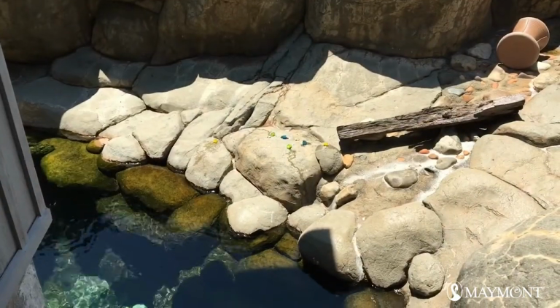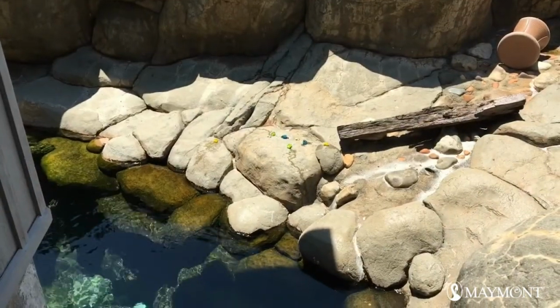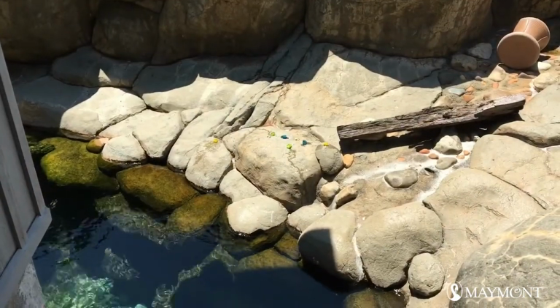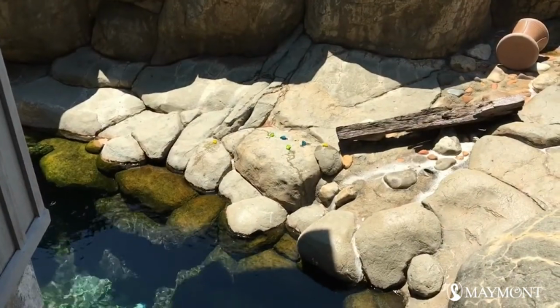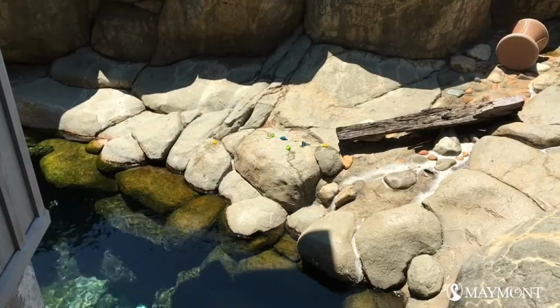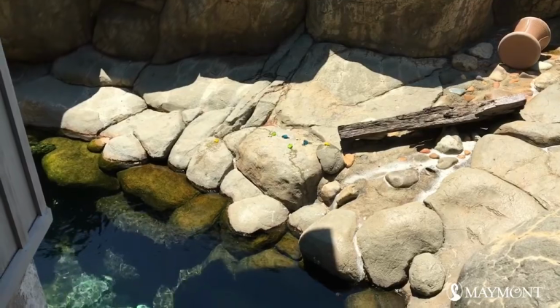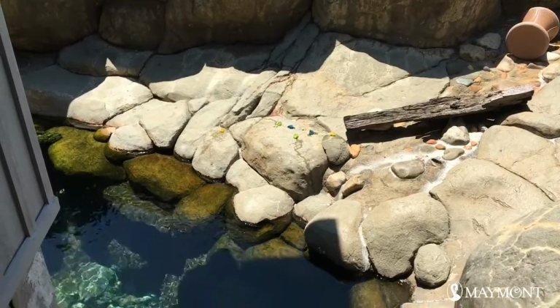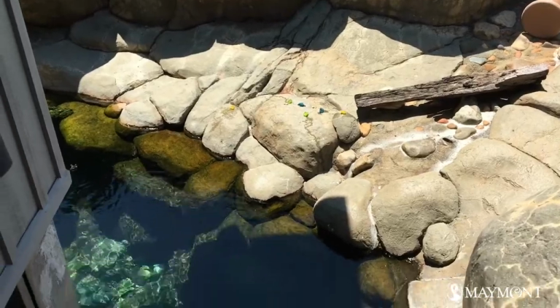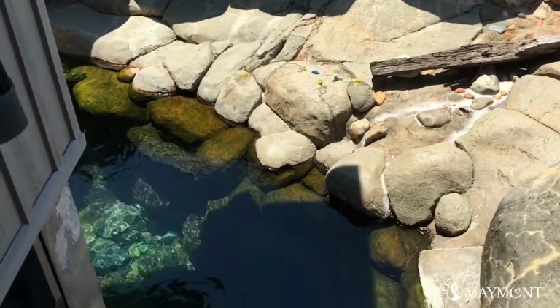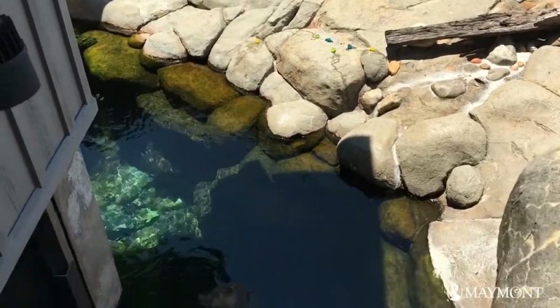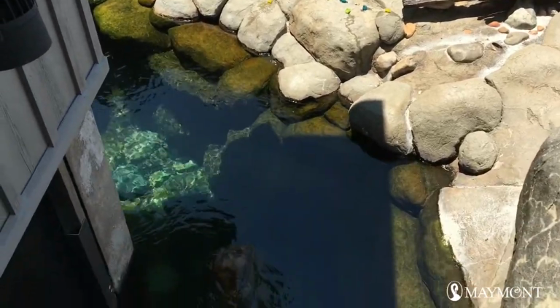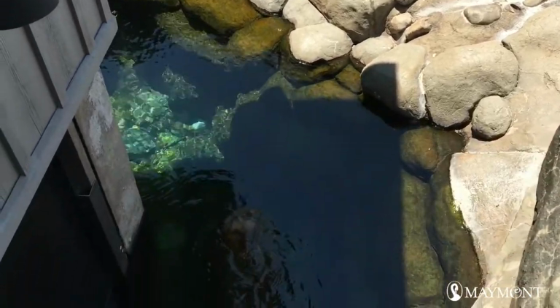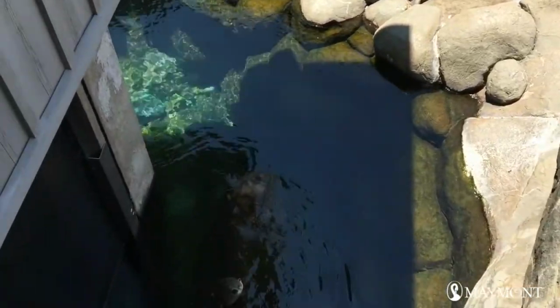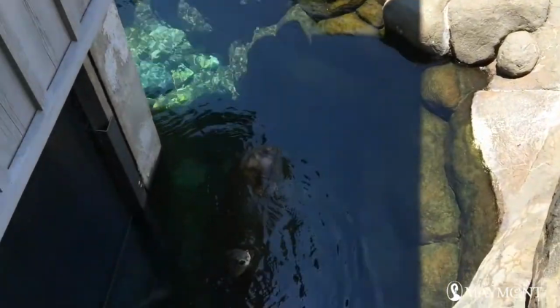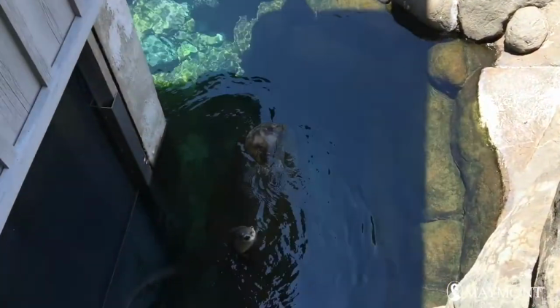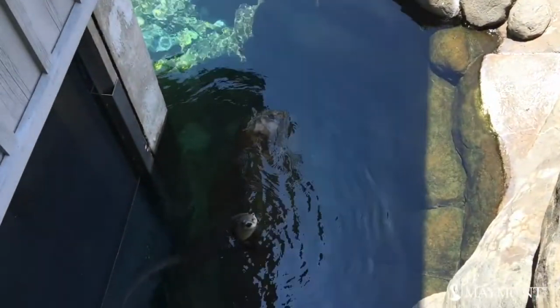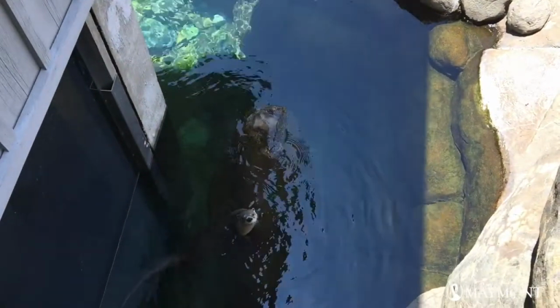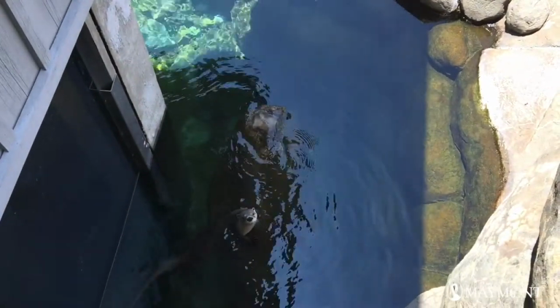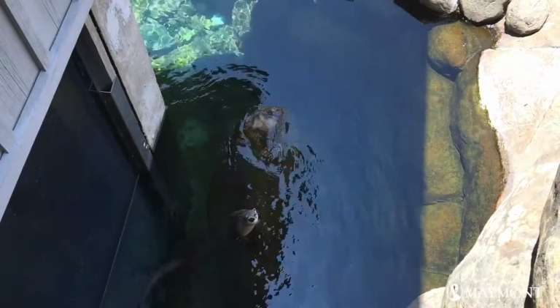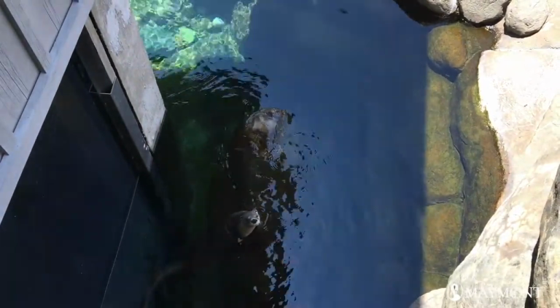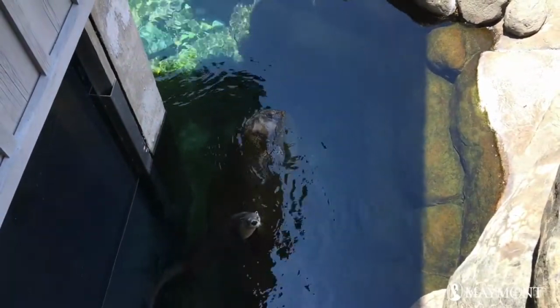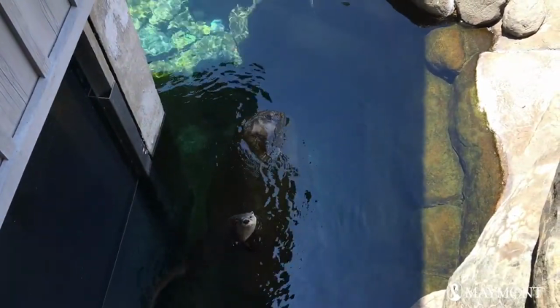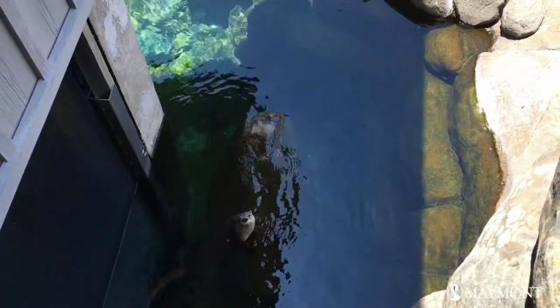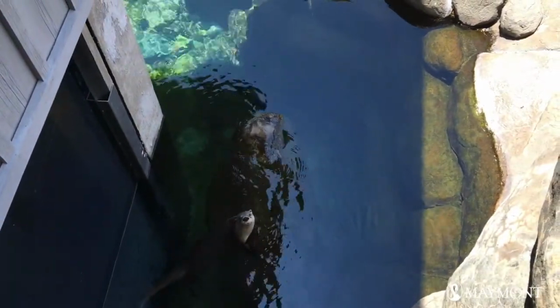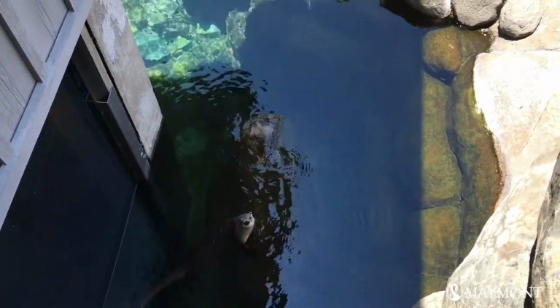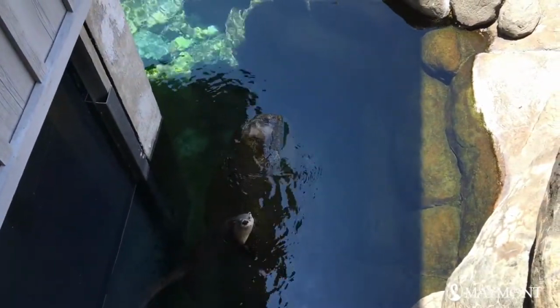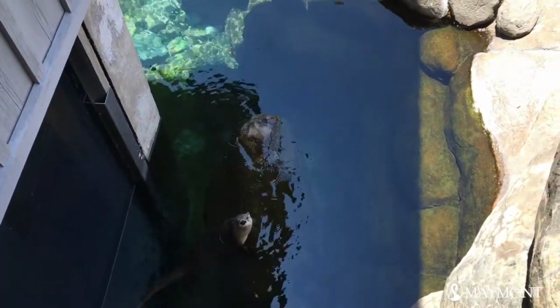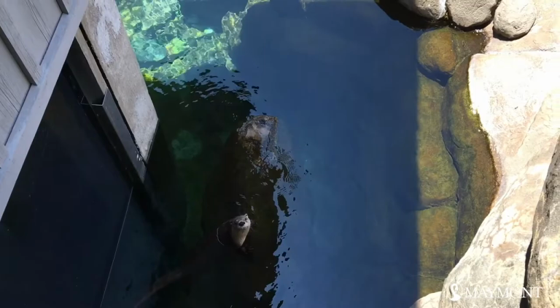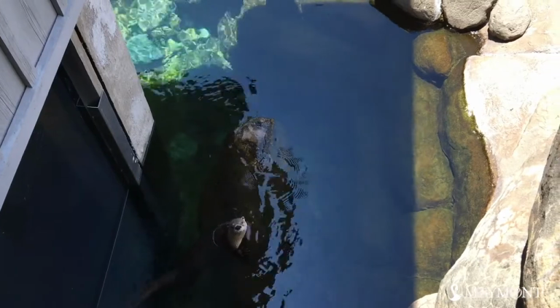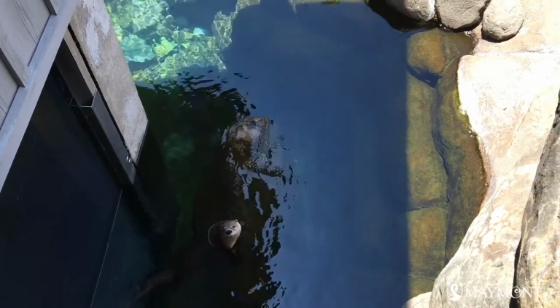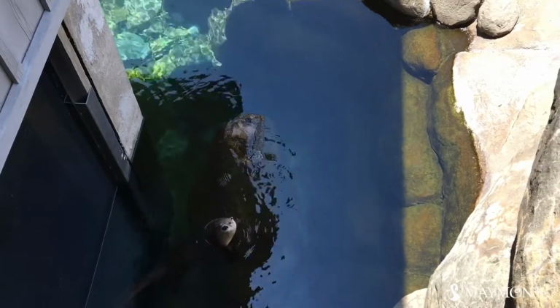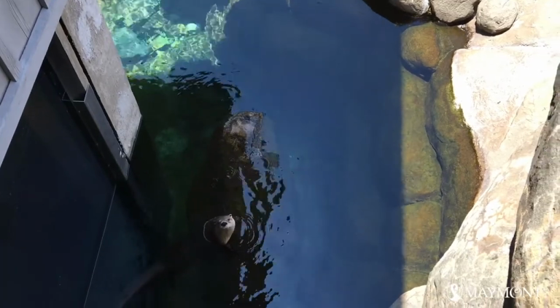Where'd Louie go? Oh, it looks like he wanted to take a swim — let's go along with him!